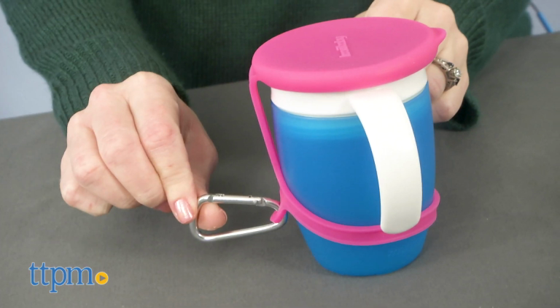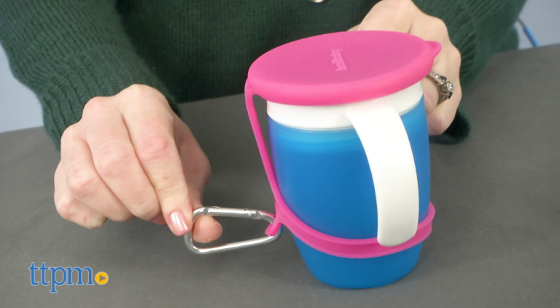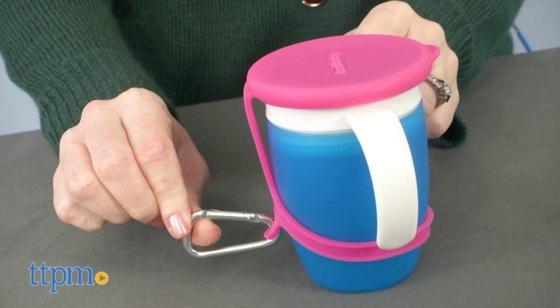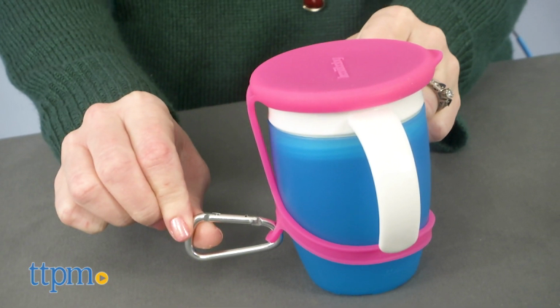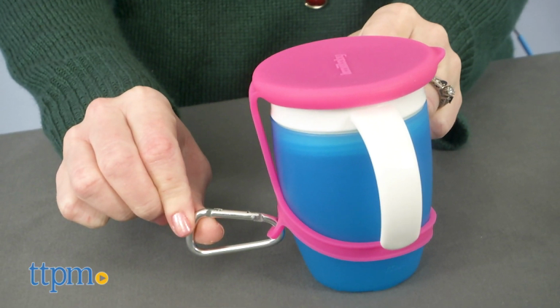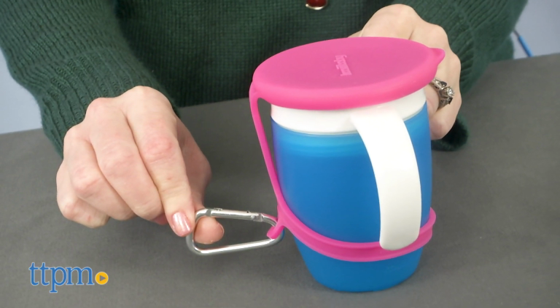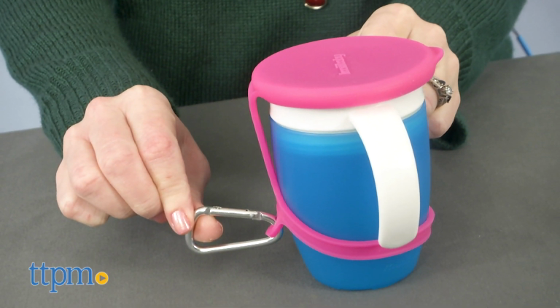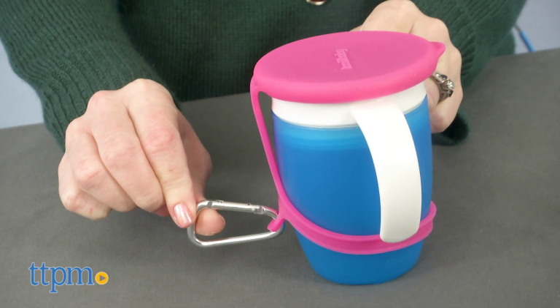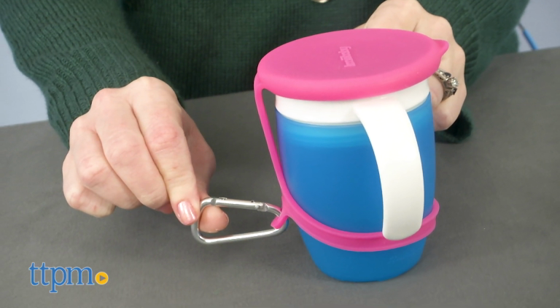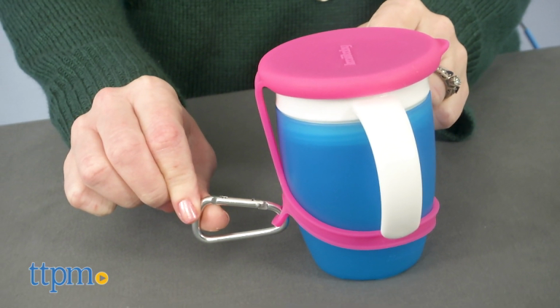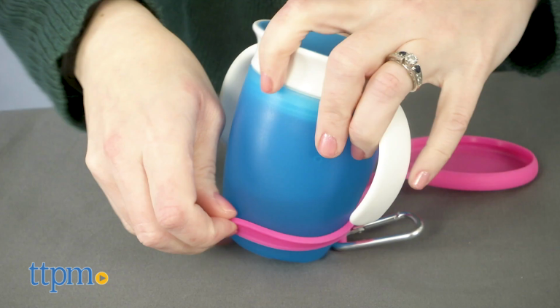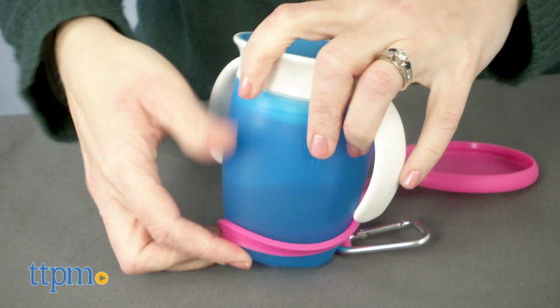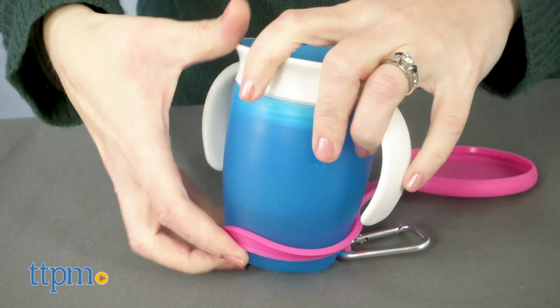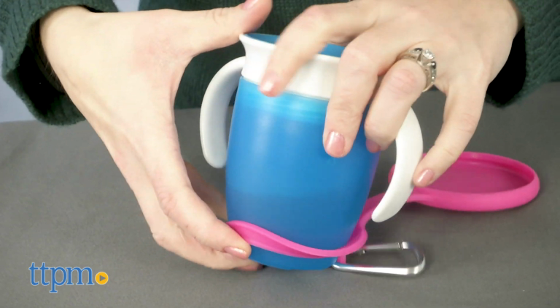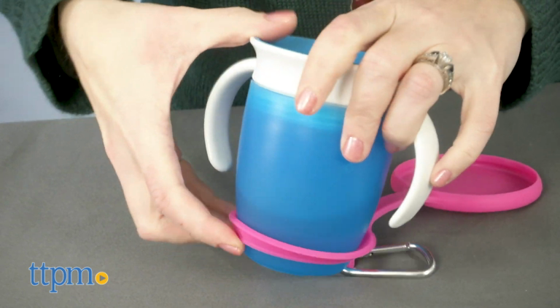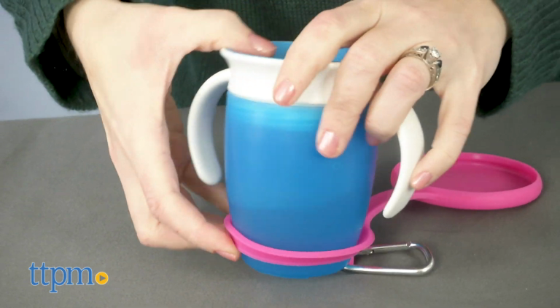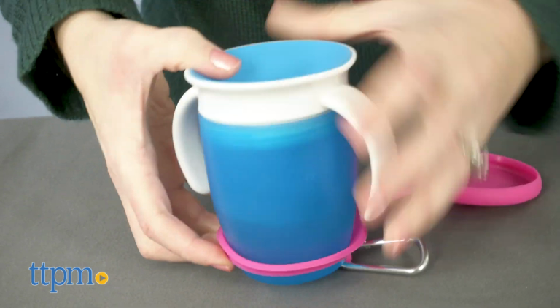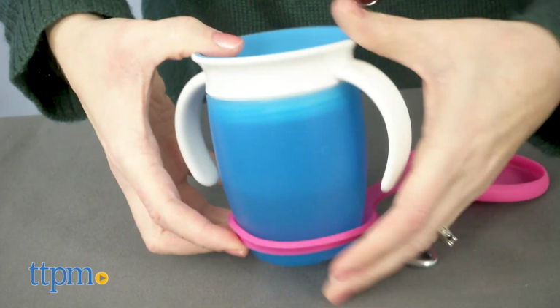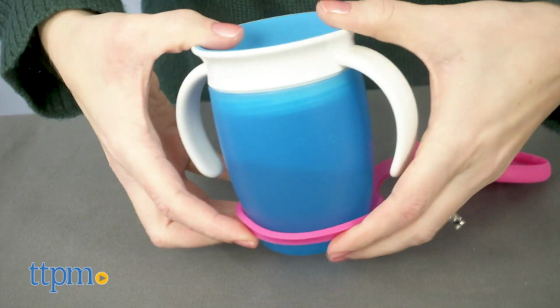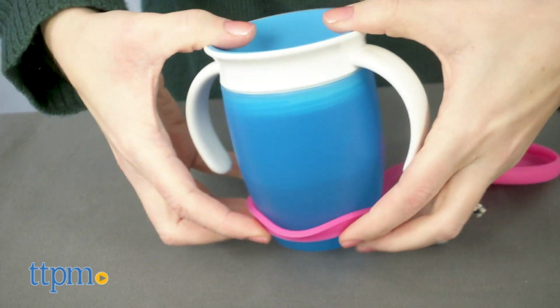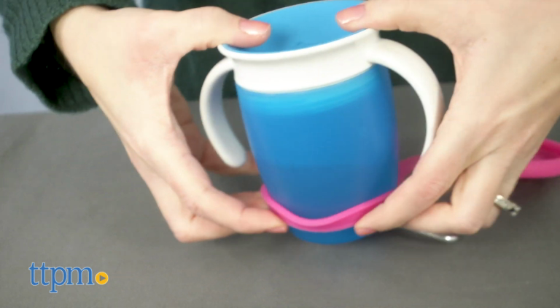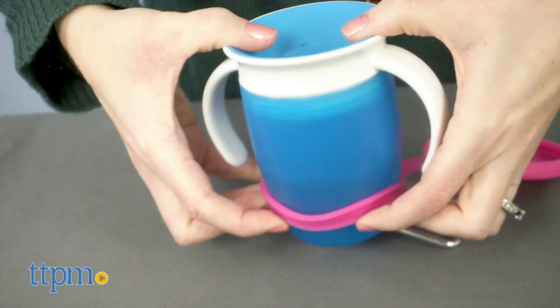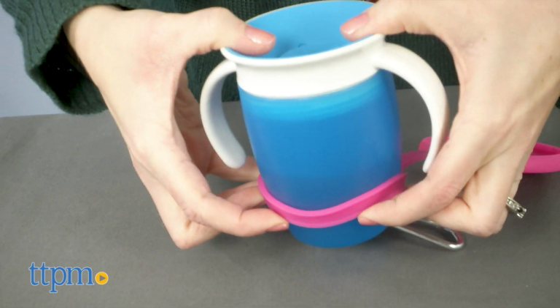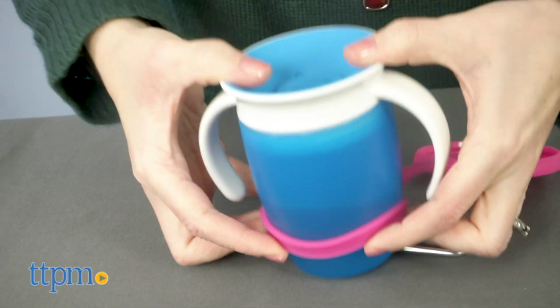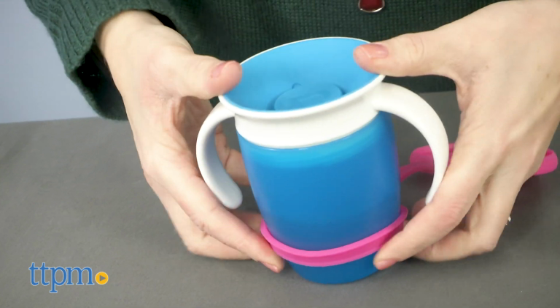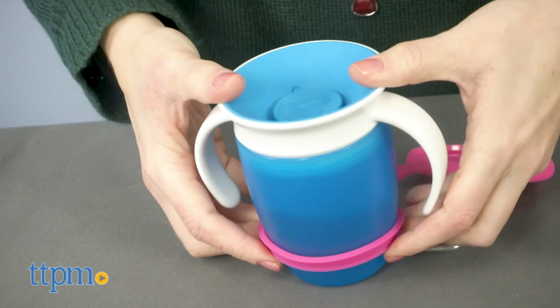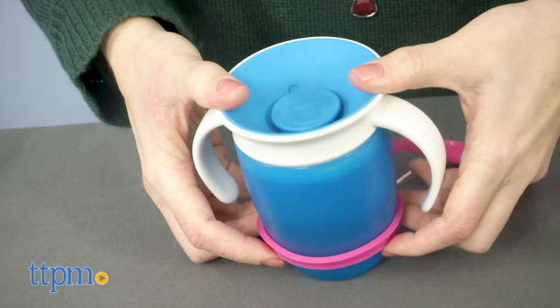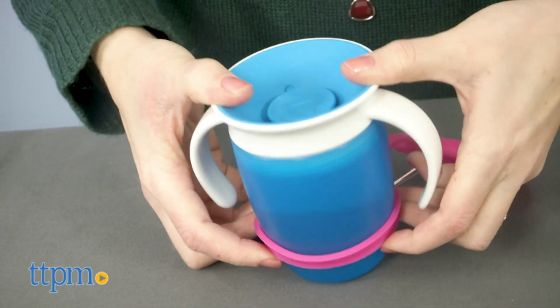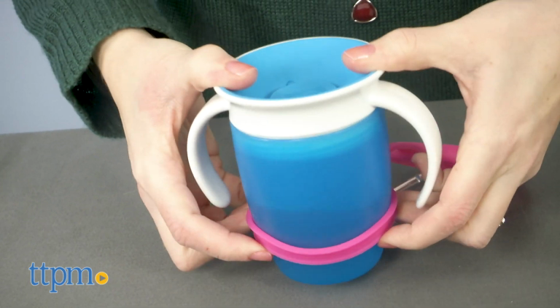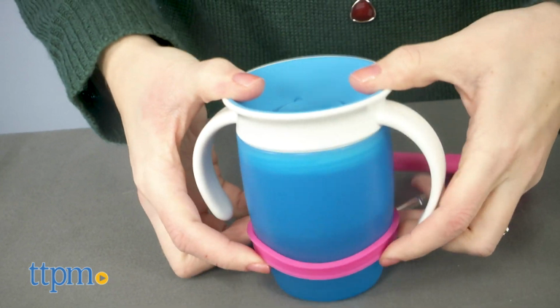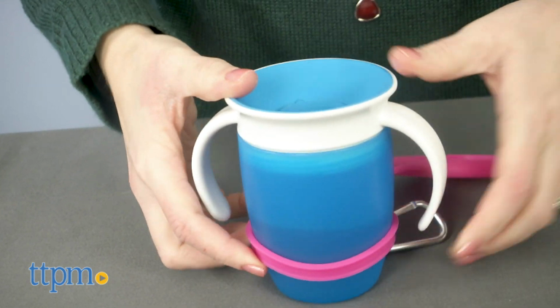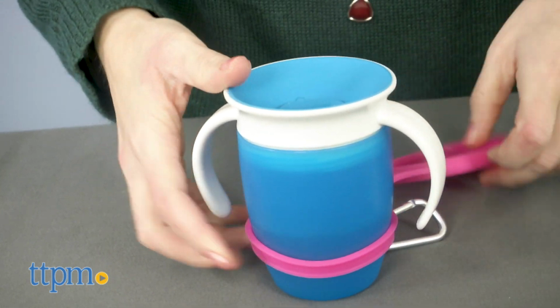The lids come with carabiner clips so you can easily attach the cups to a stroller for easy access on the go.